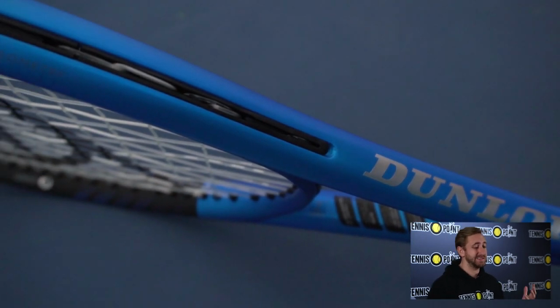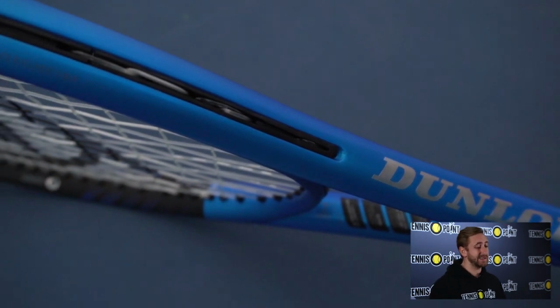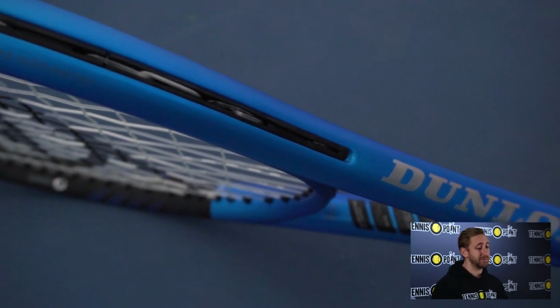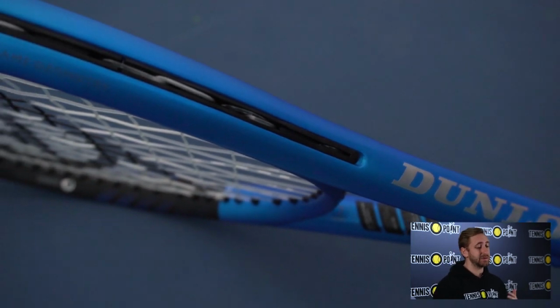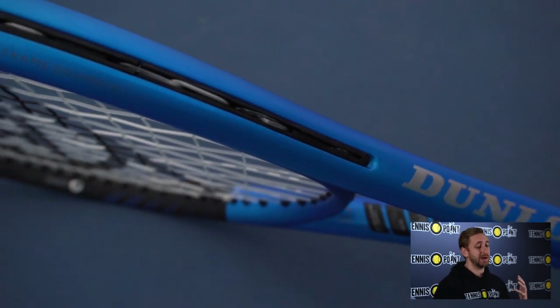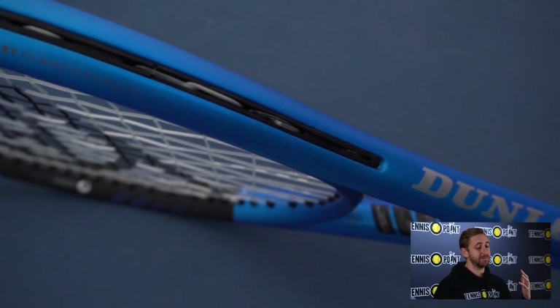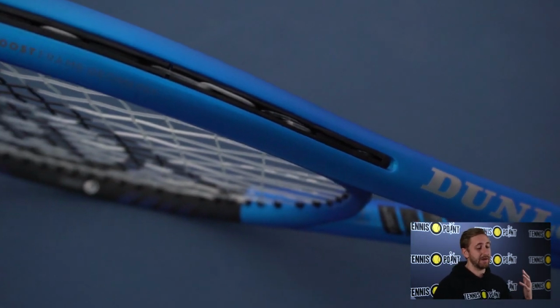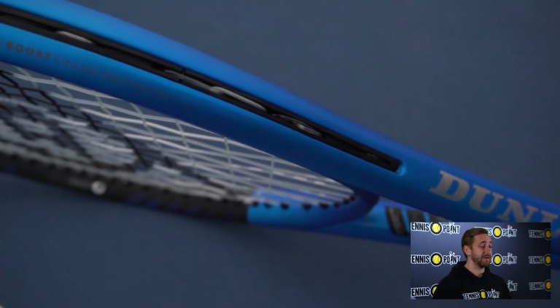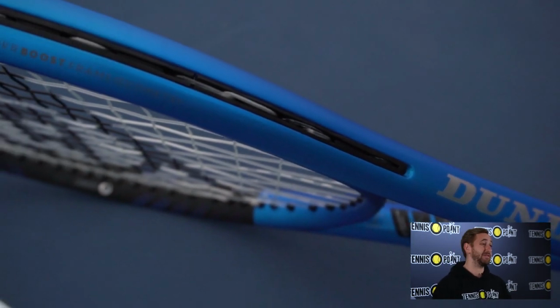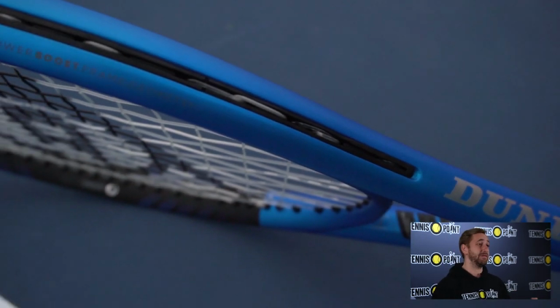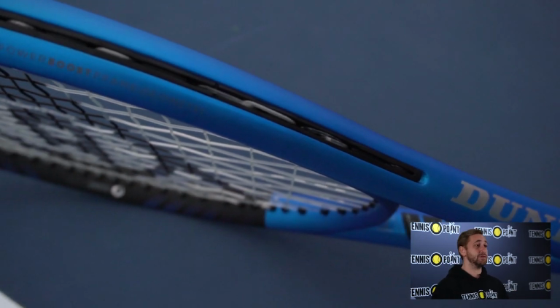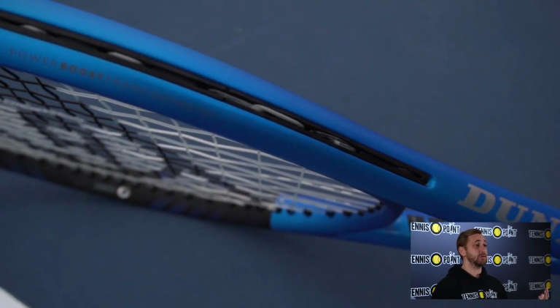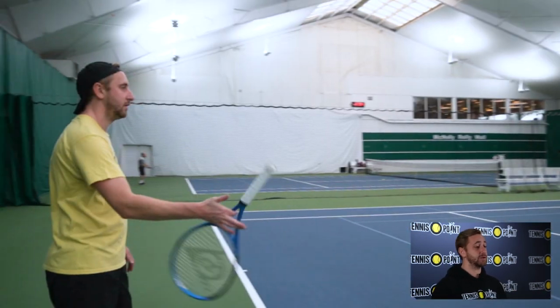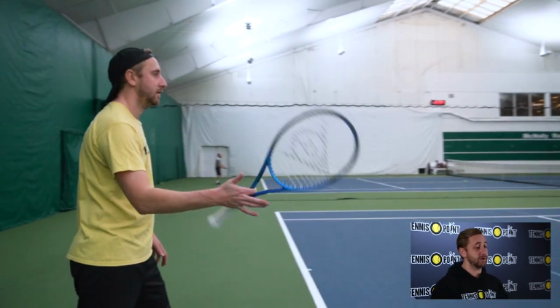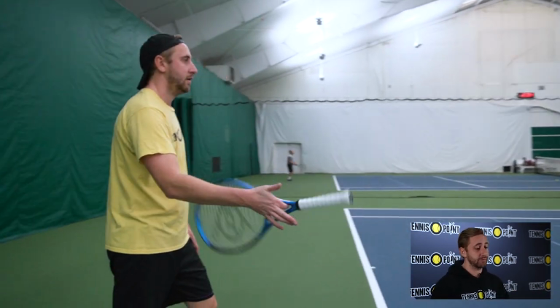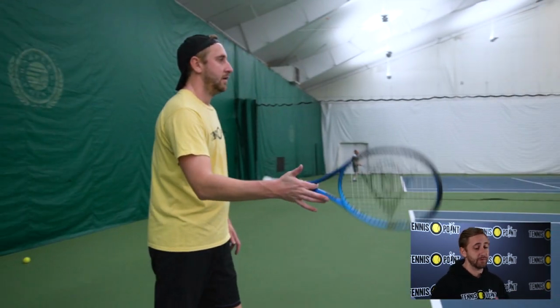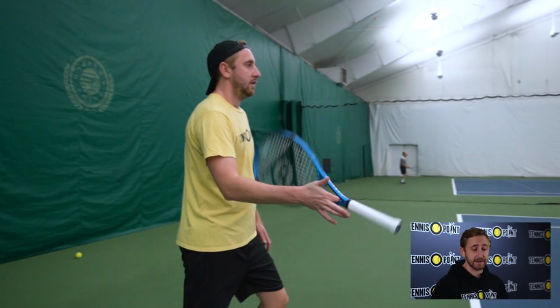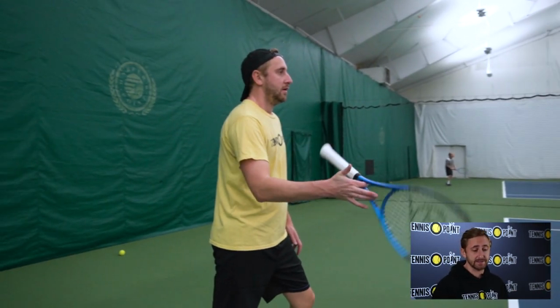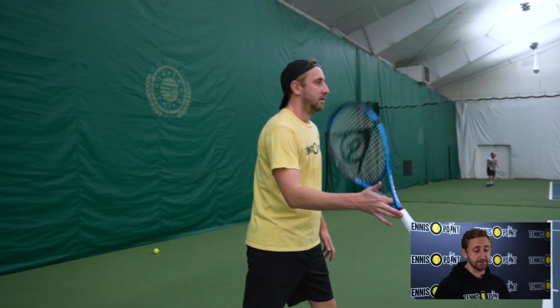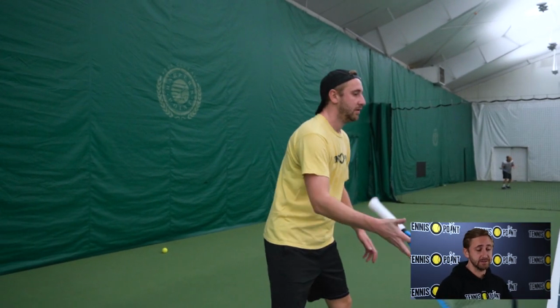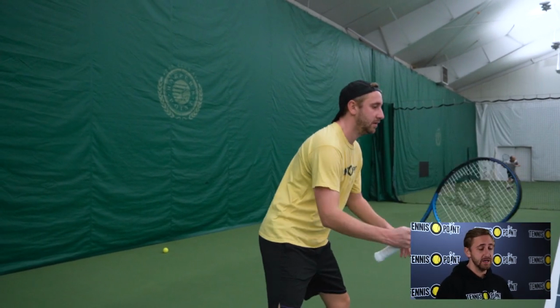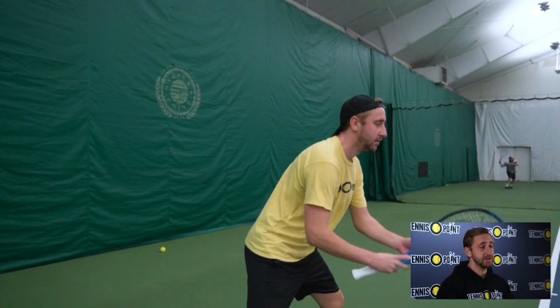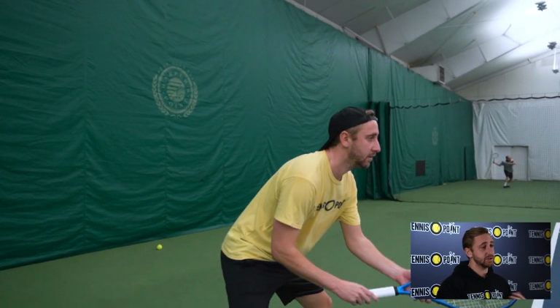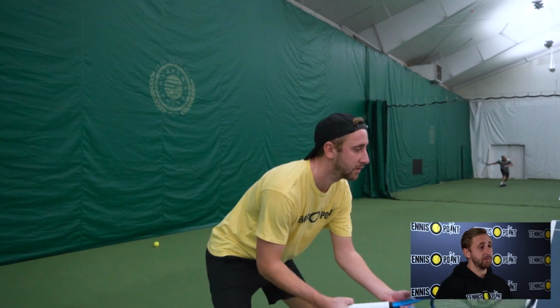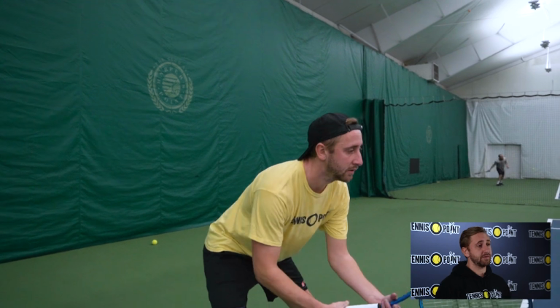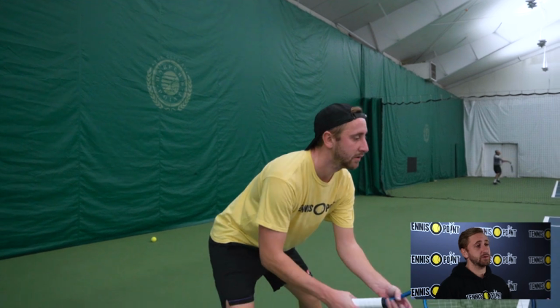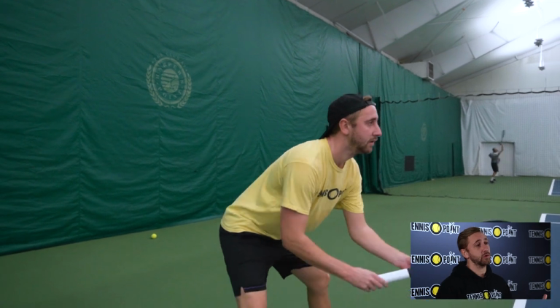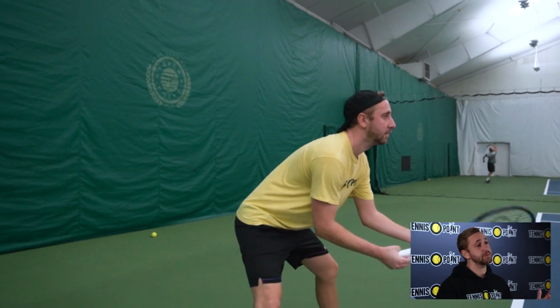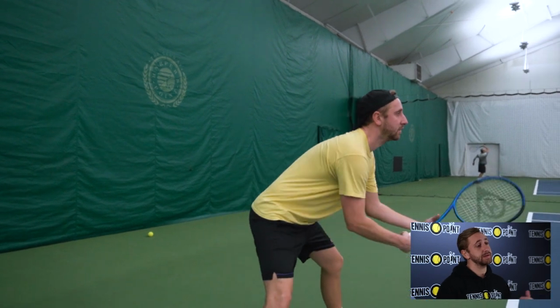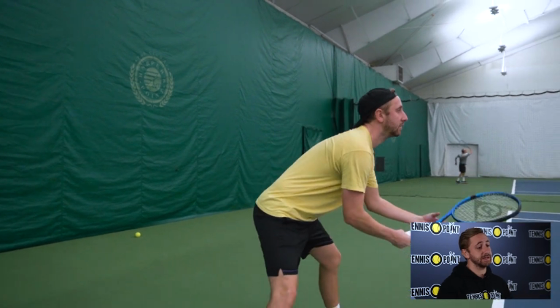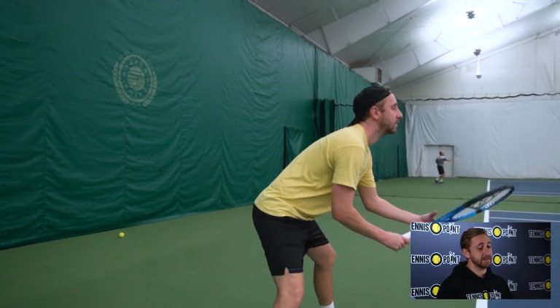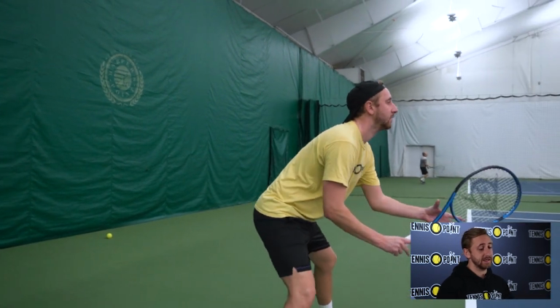In front of us we have the Dunlop FX500 2023 racket series. Just got back from the courts play testing it.